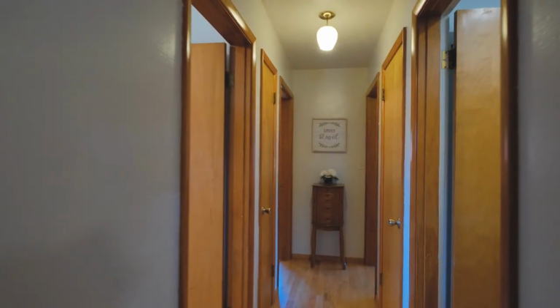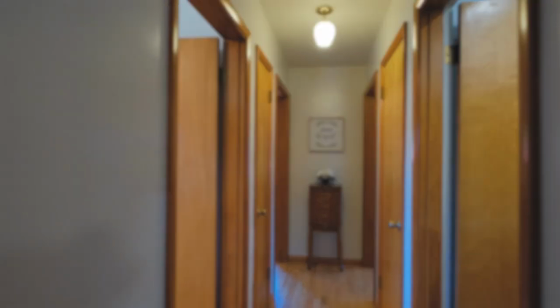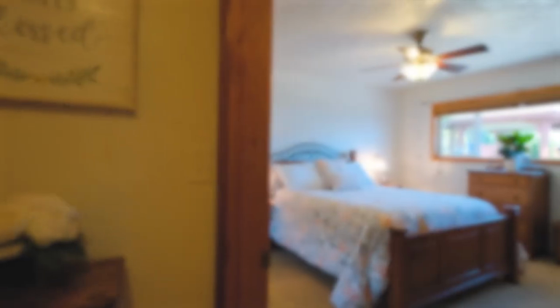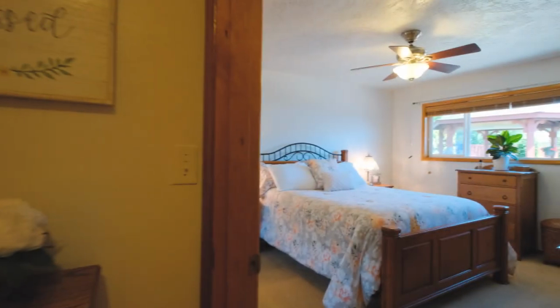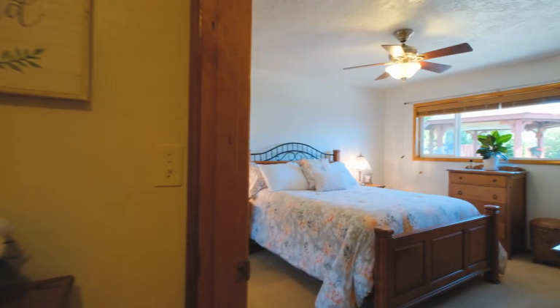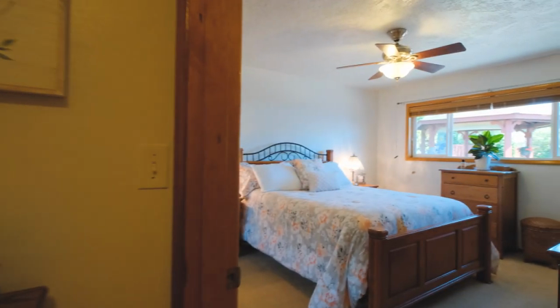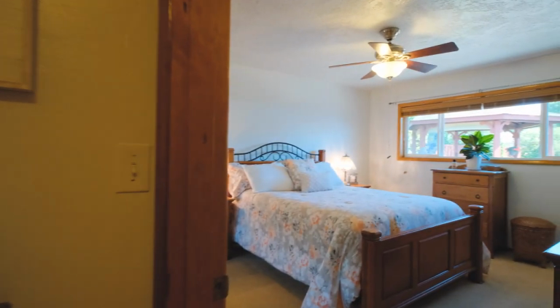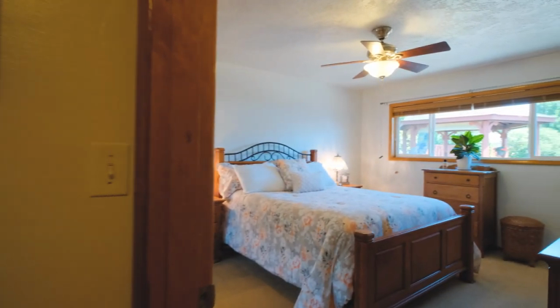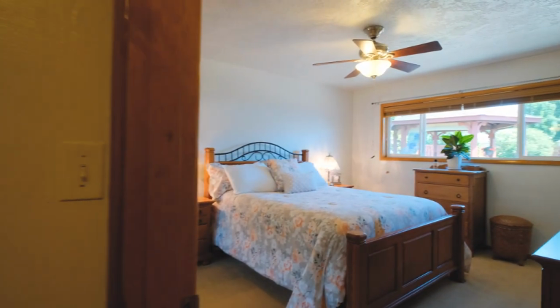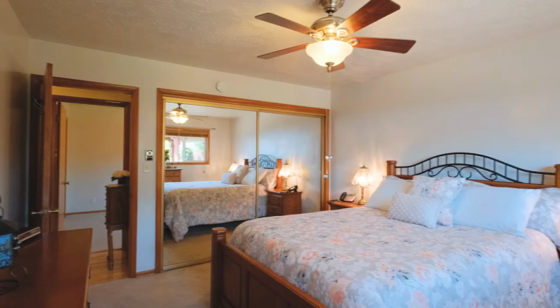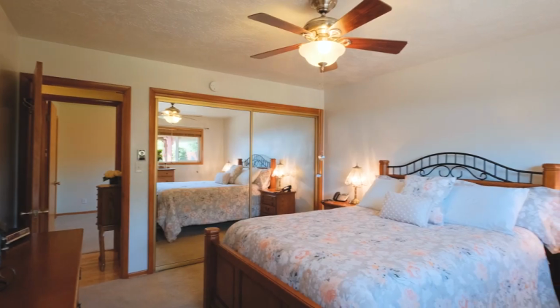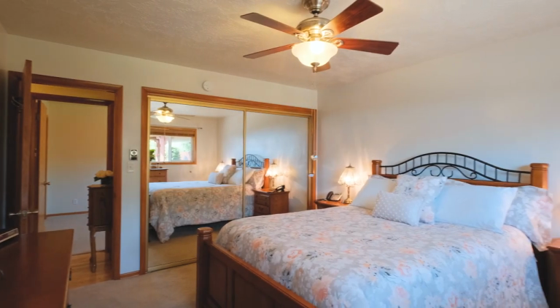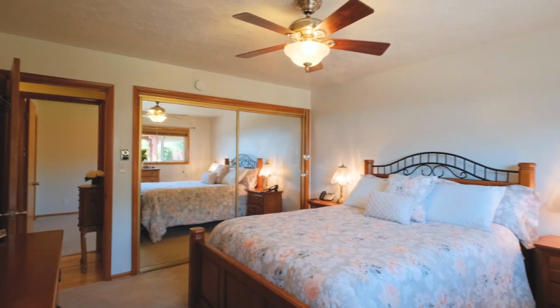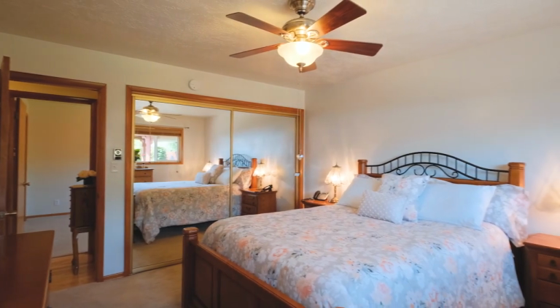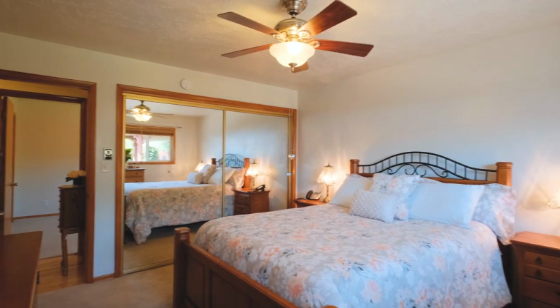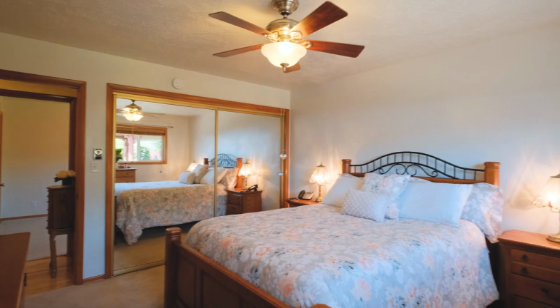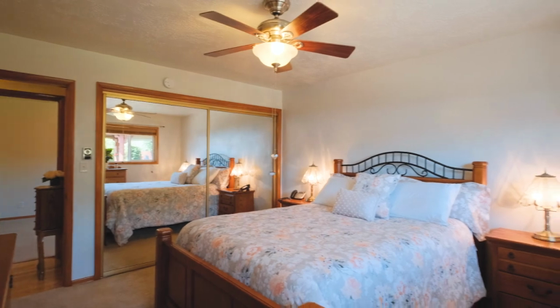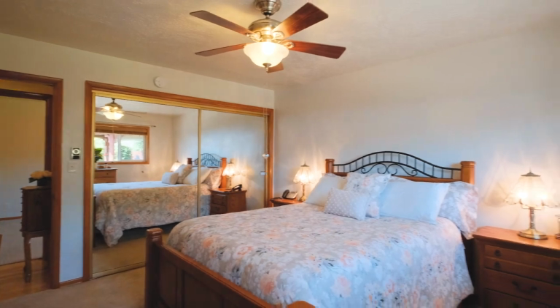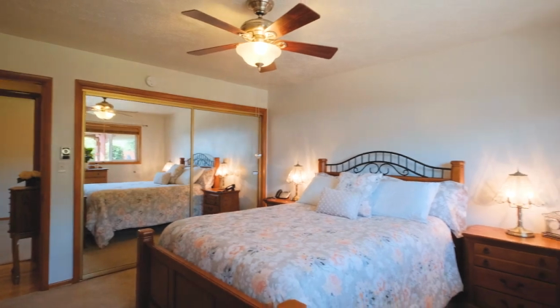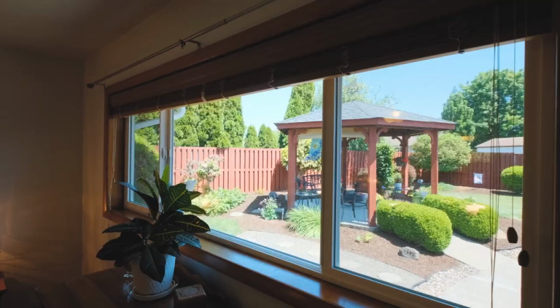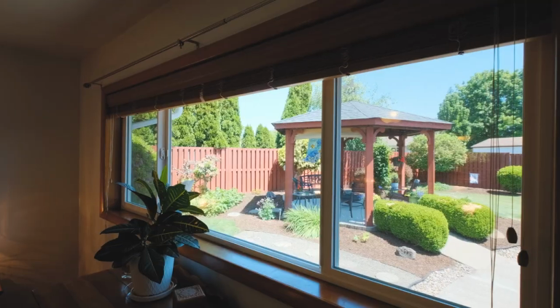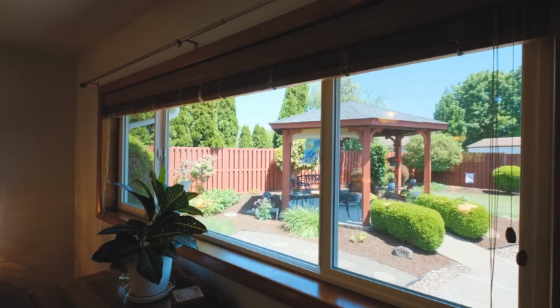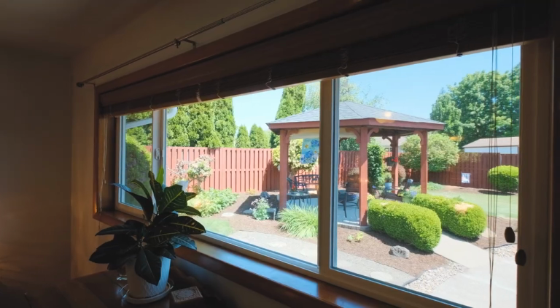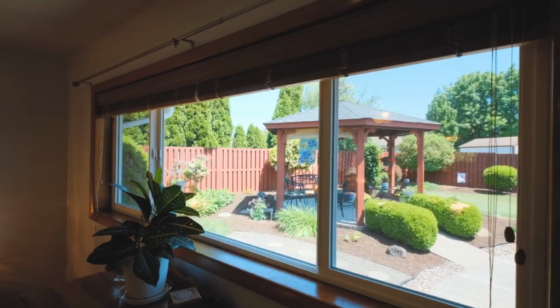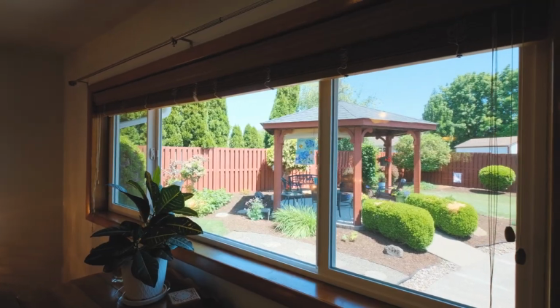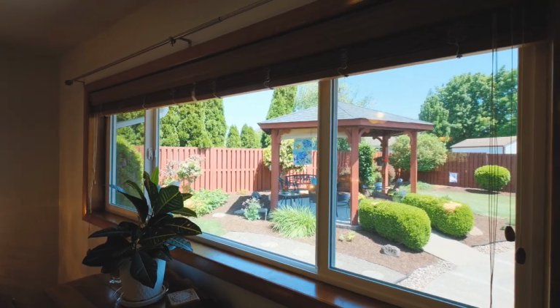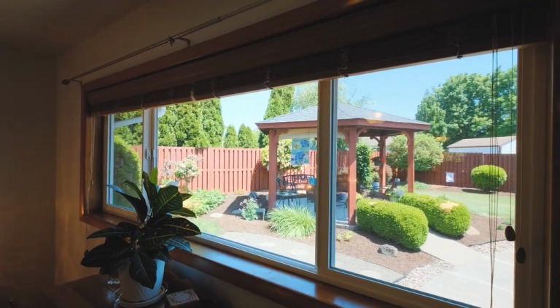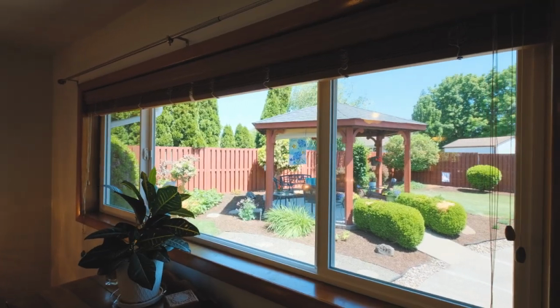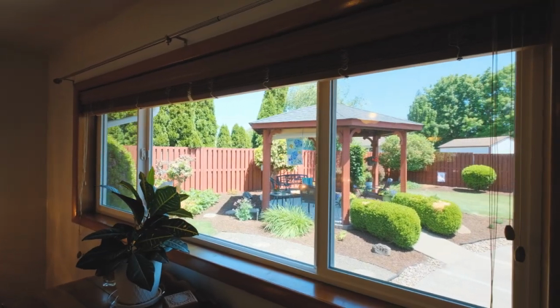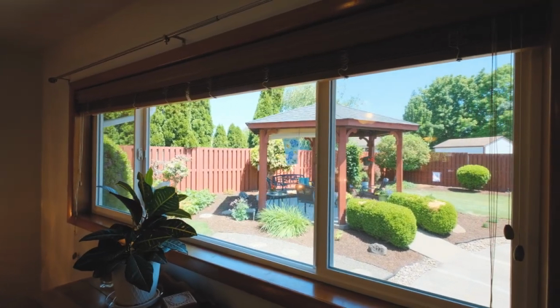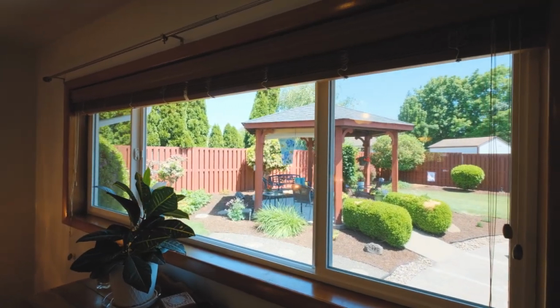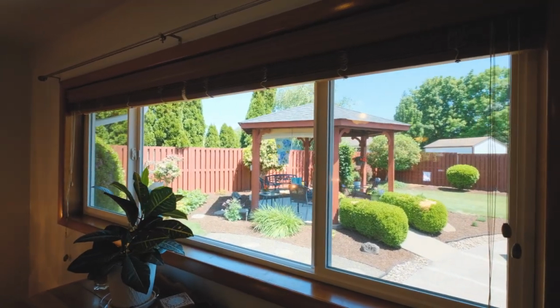From the master, you have tranquil views of your backyard. Imagine waking up to this in the morning.